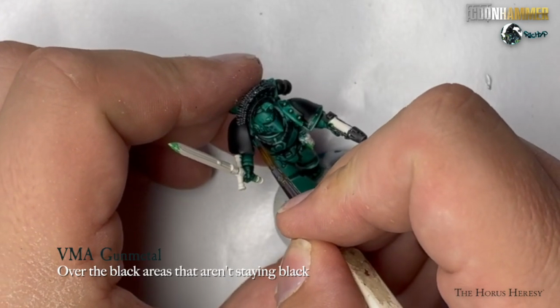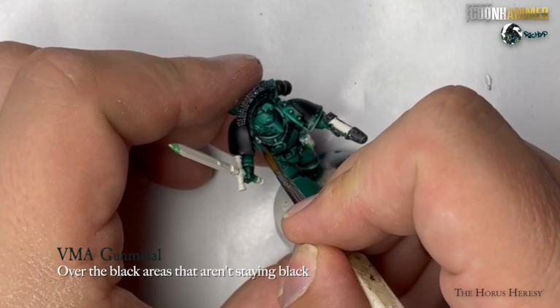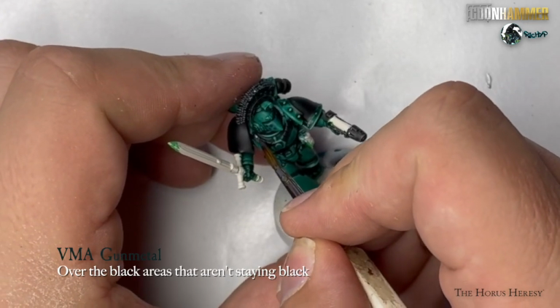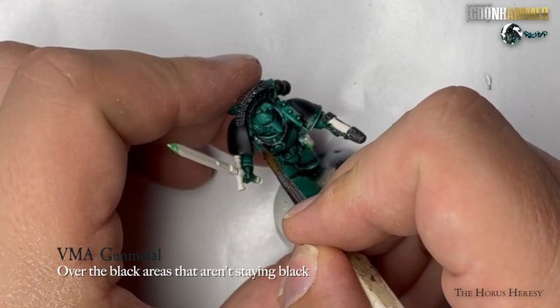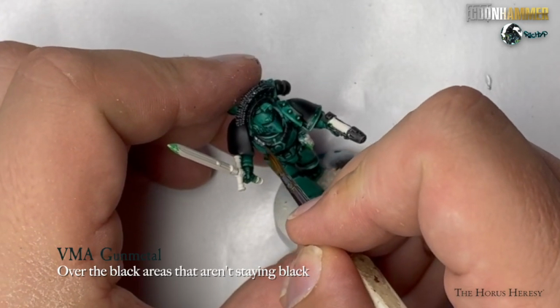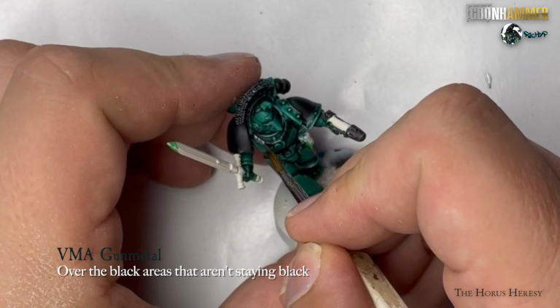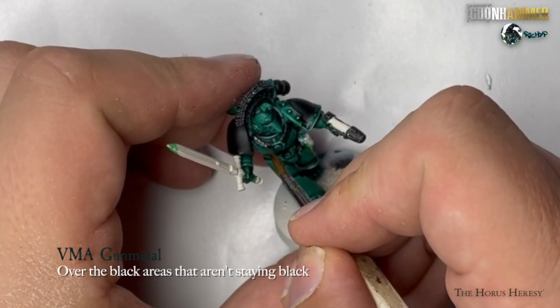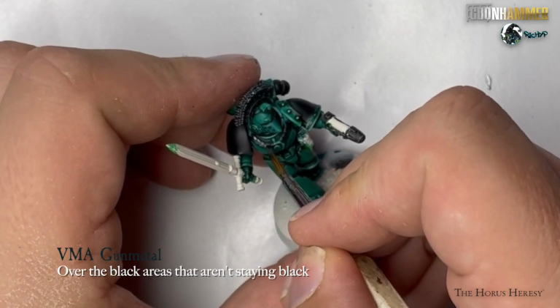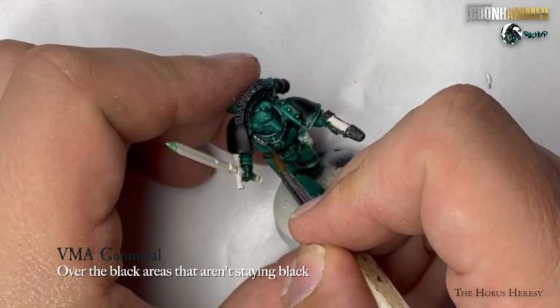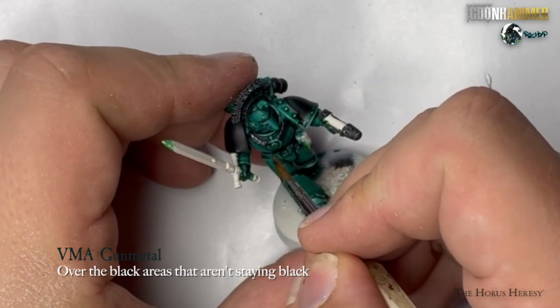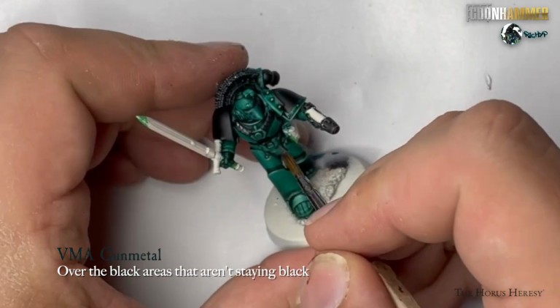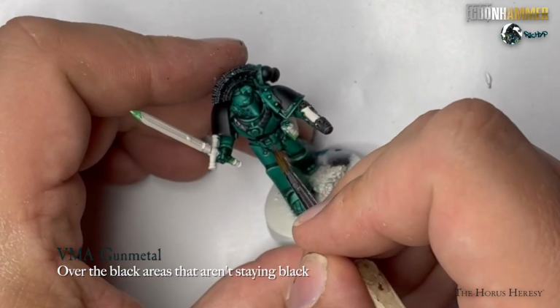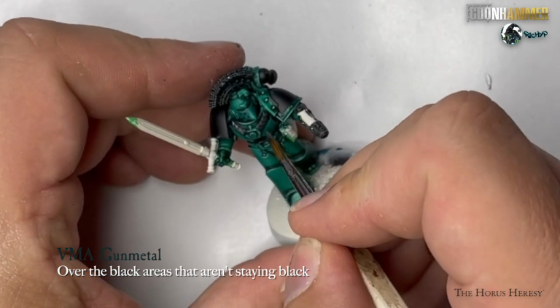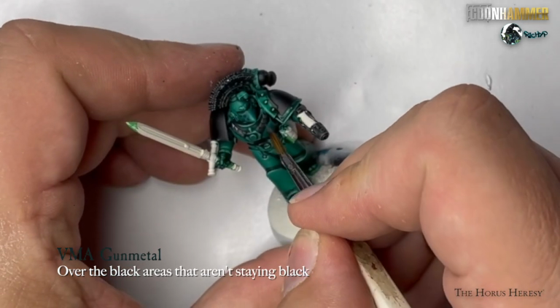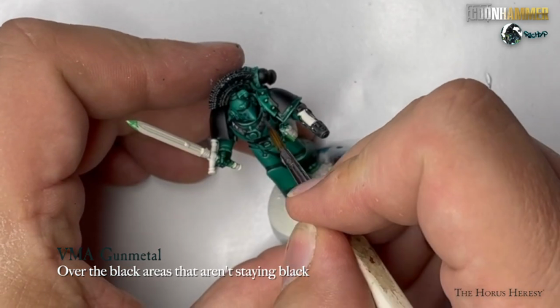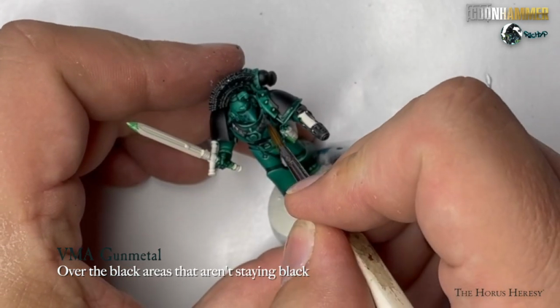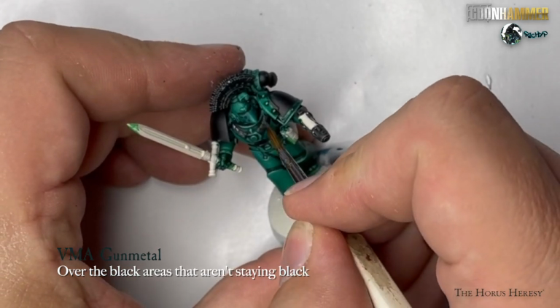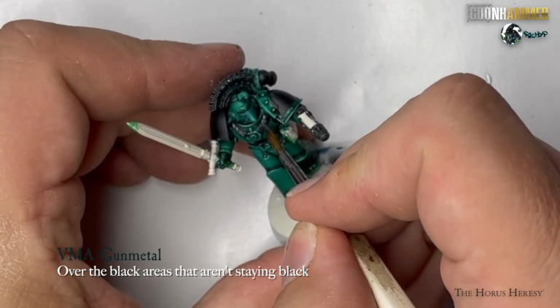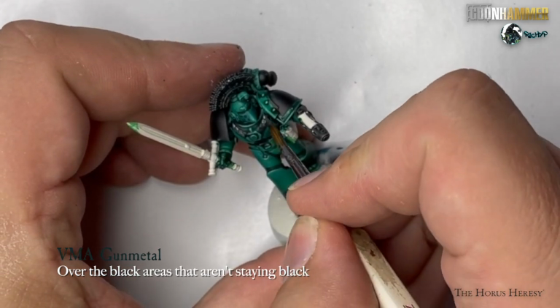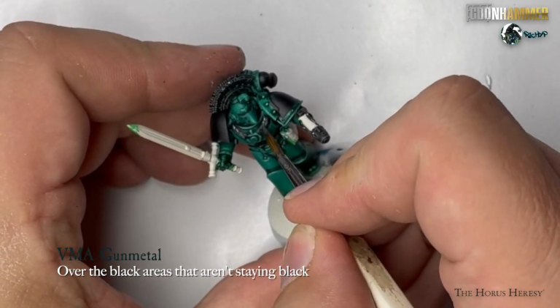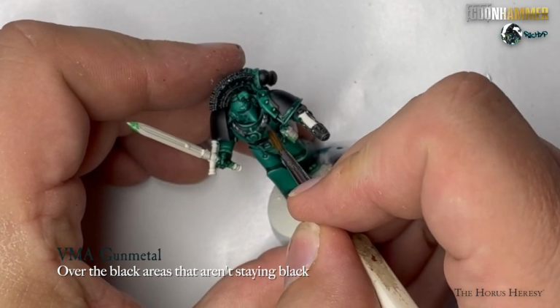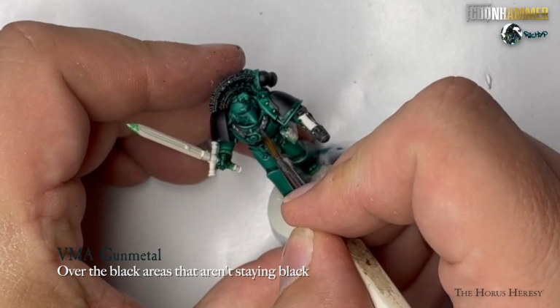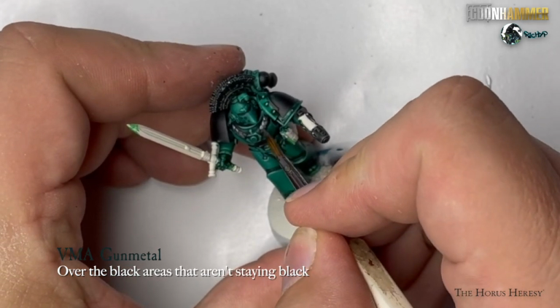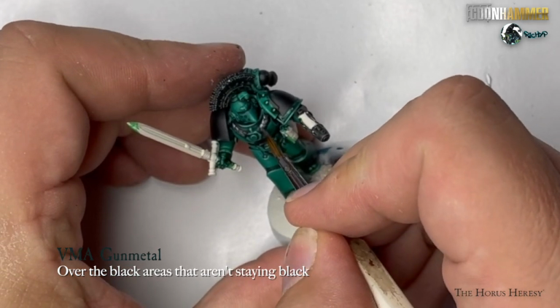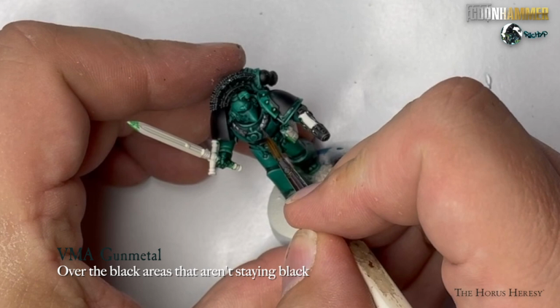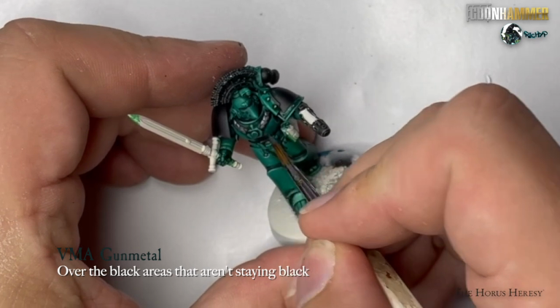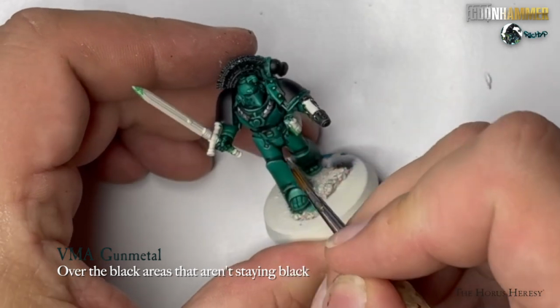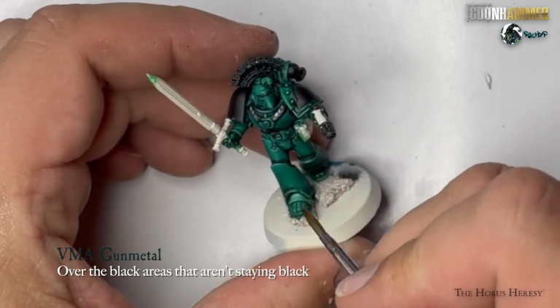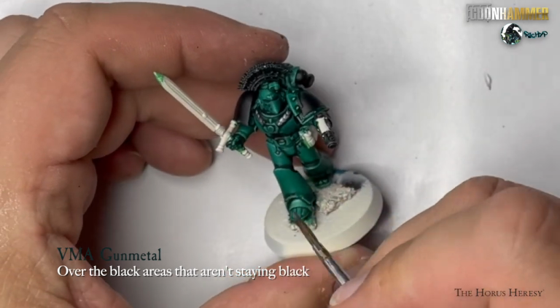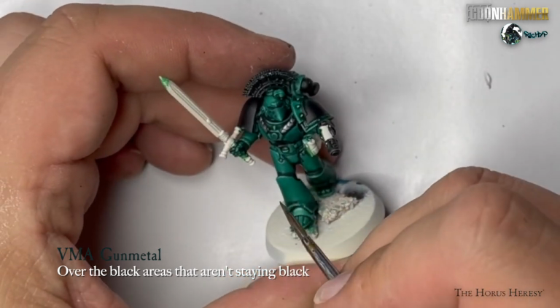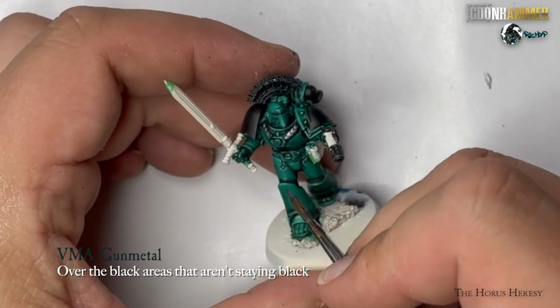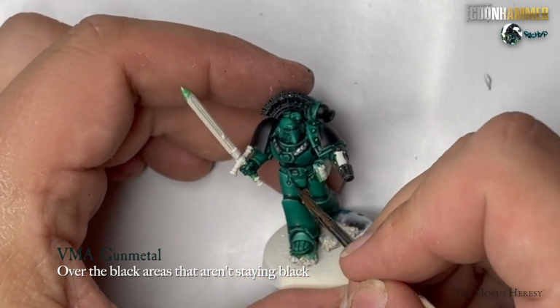Paint over any of the Black Templar areas that you want to be silver with Vallejo Model Air Gun Metal.